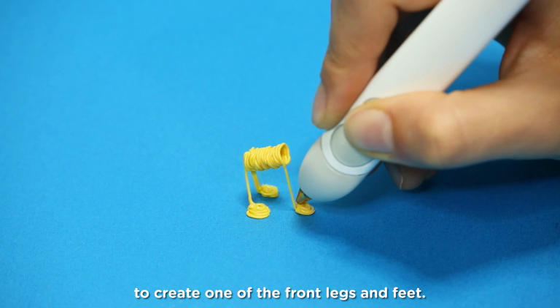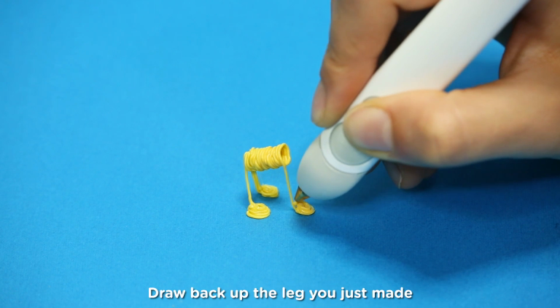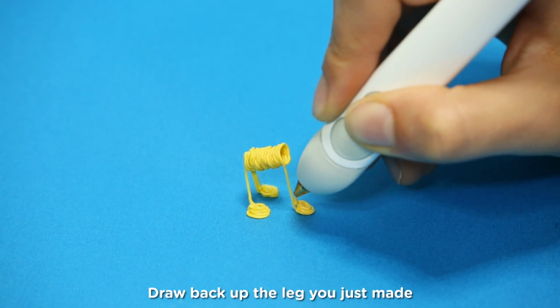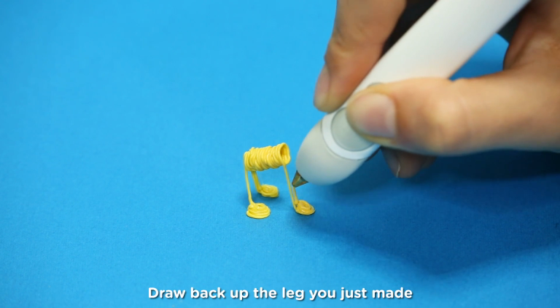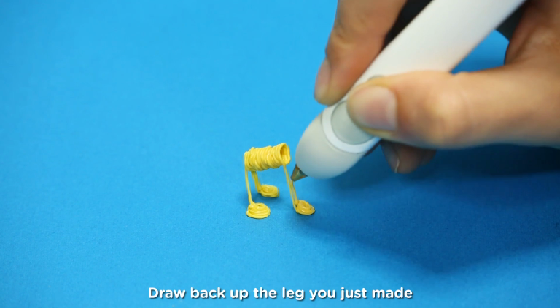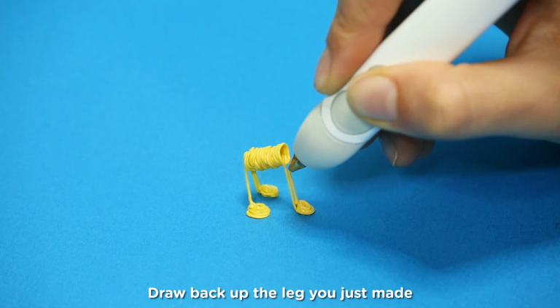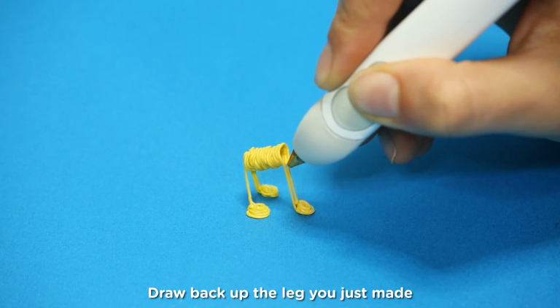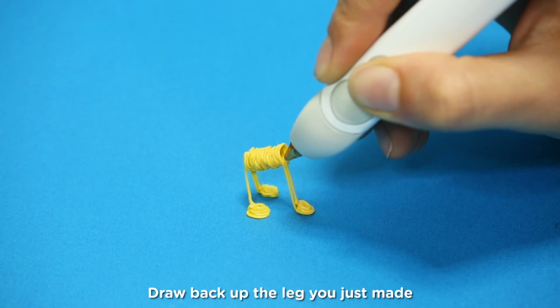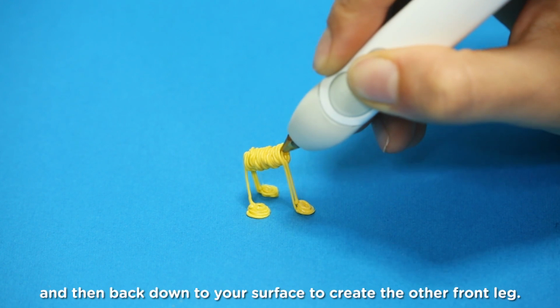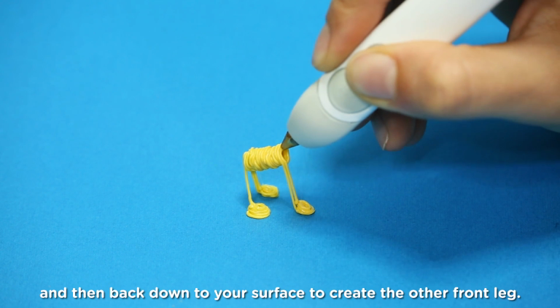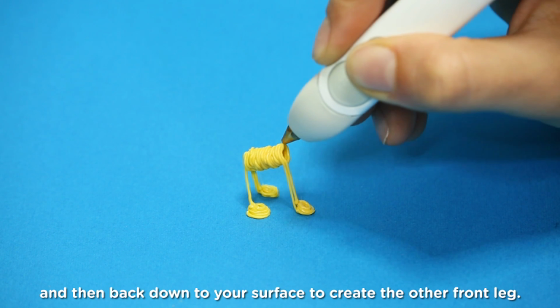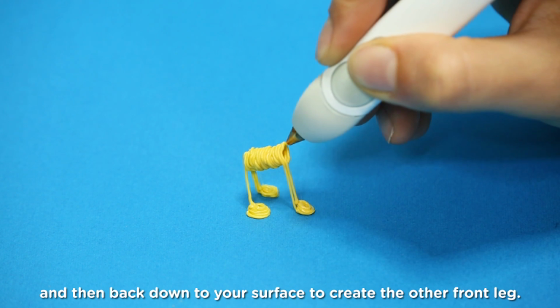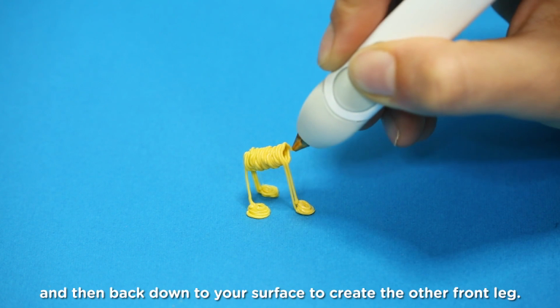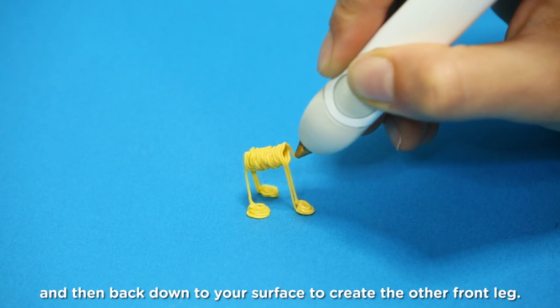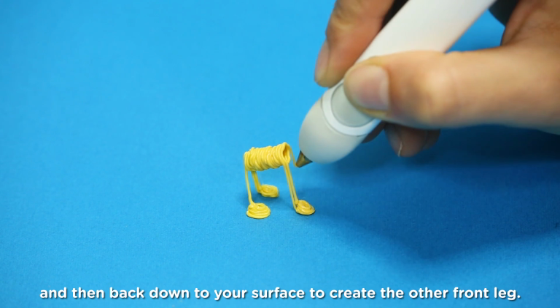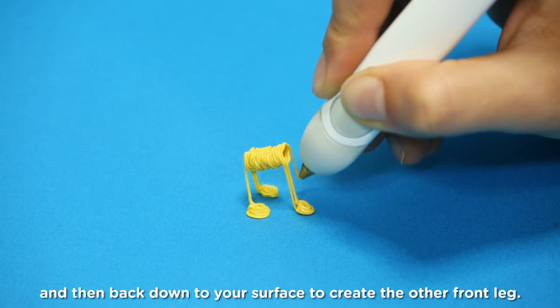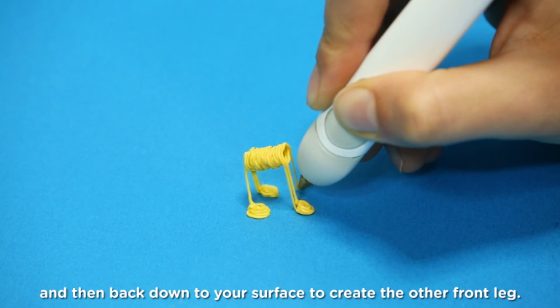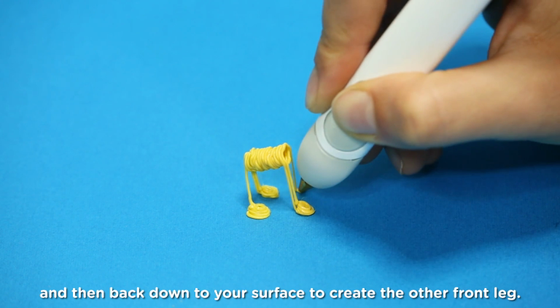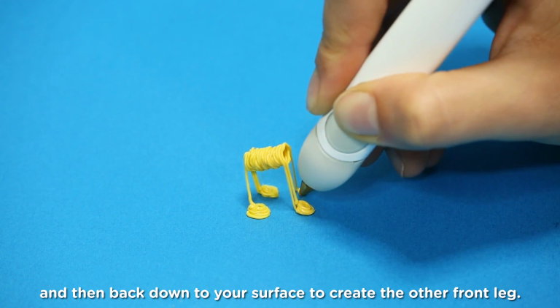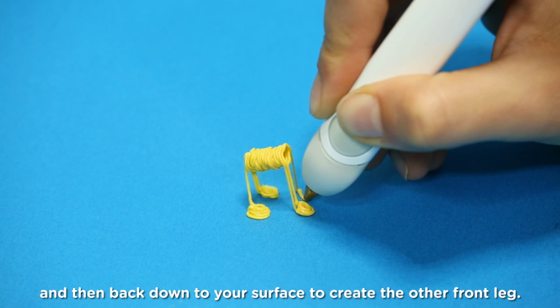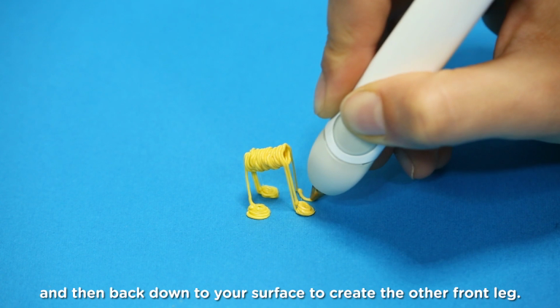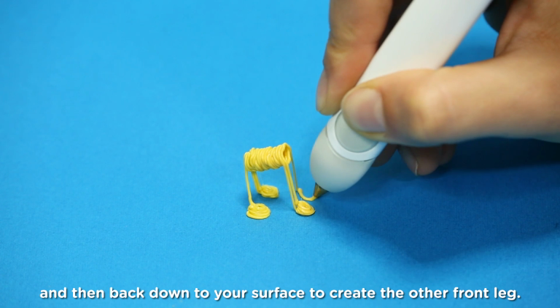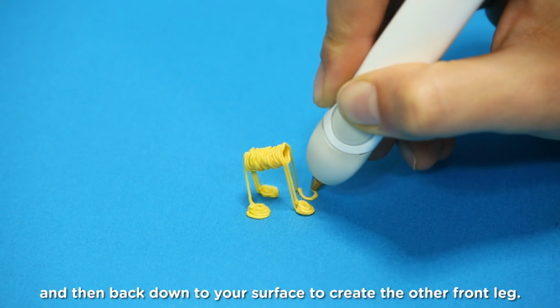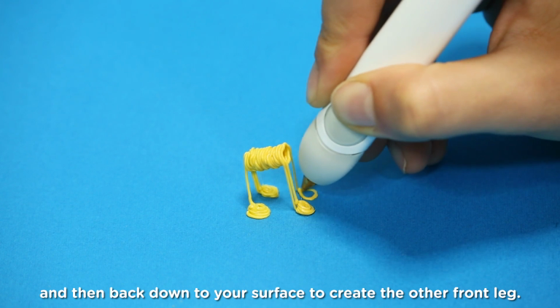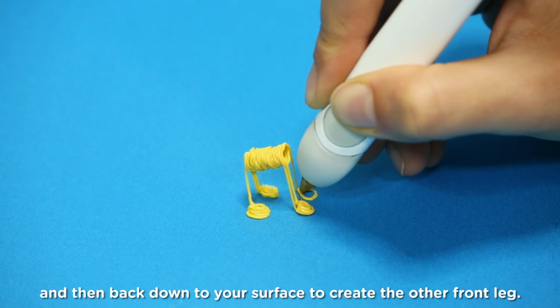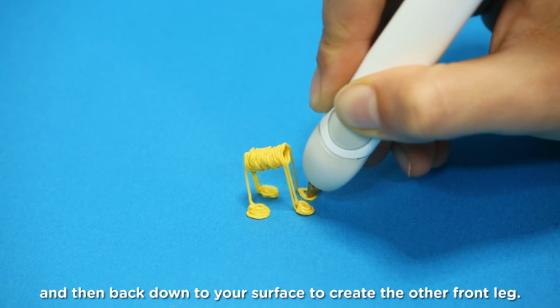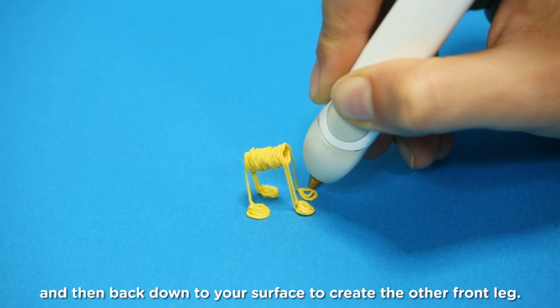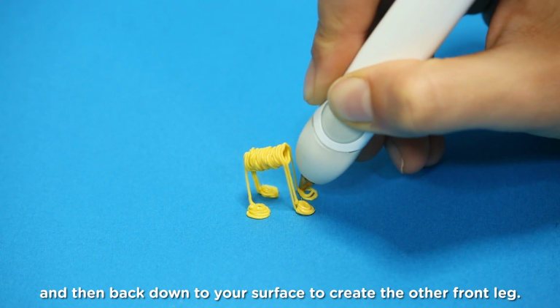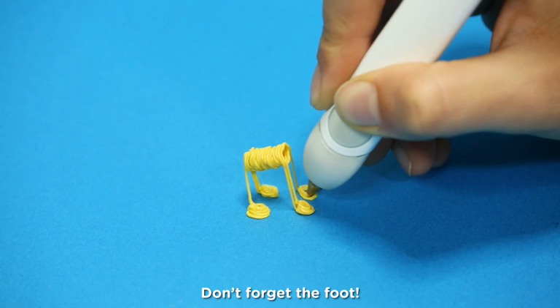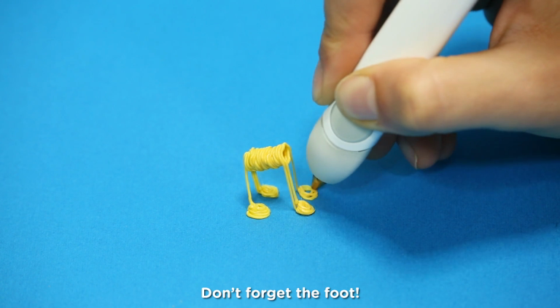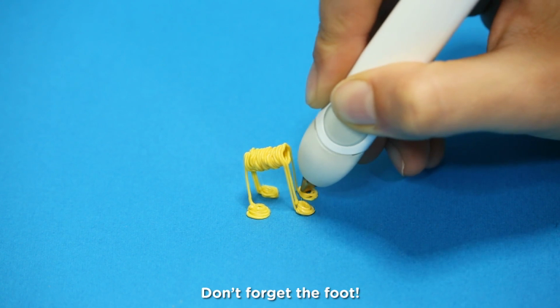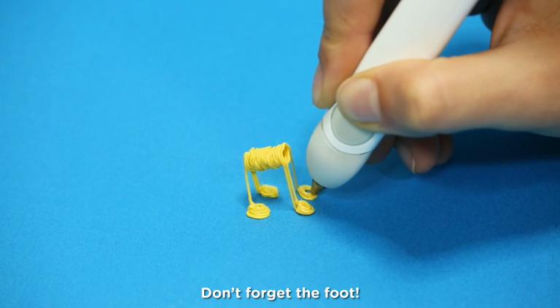Draw back up the leg you just made and then back down to your surface to create the other front leg. Don't forget the foot!